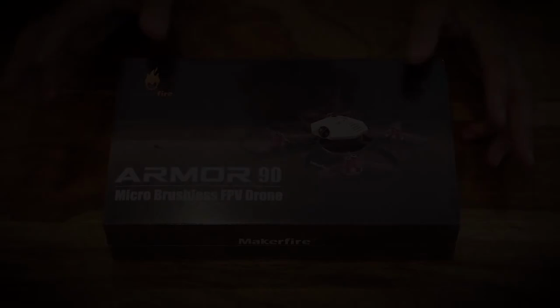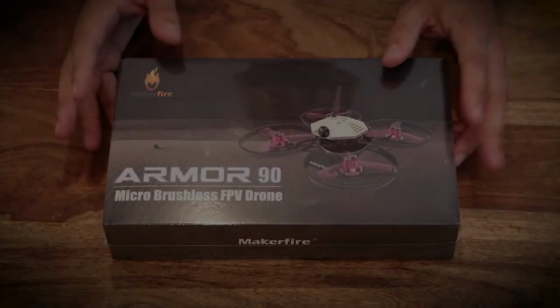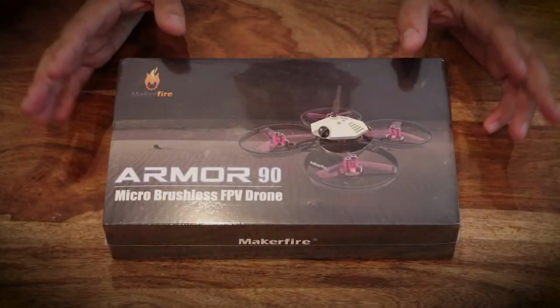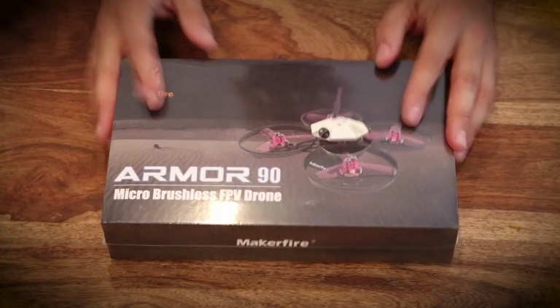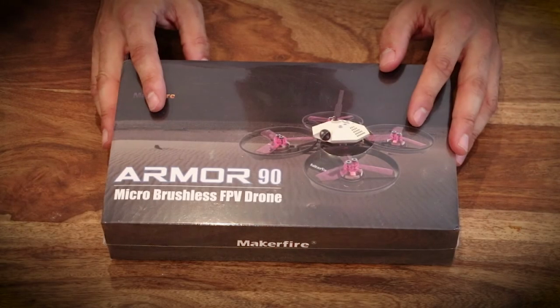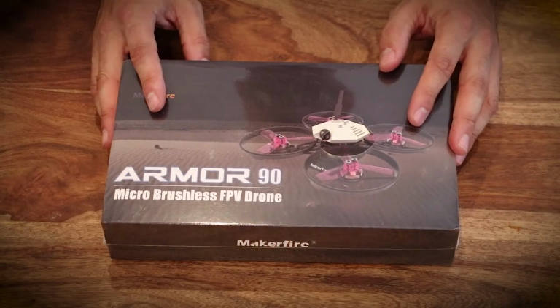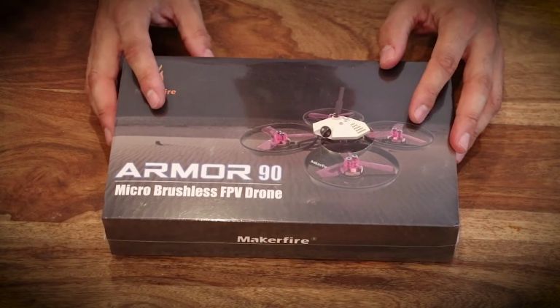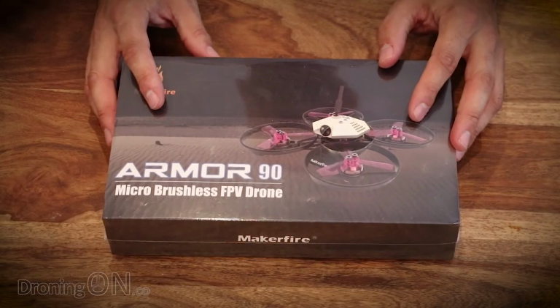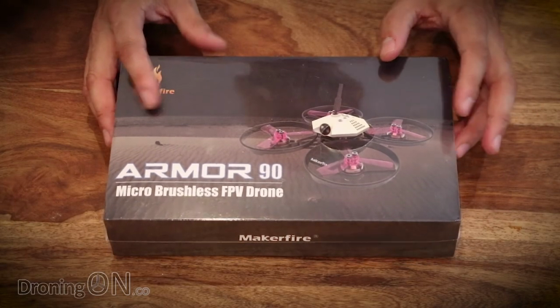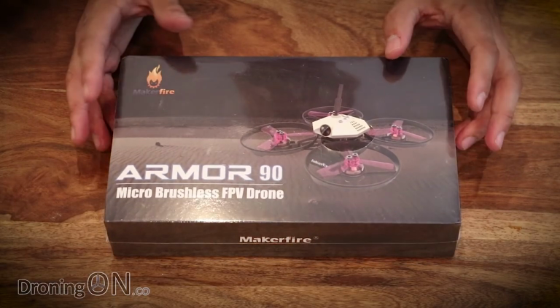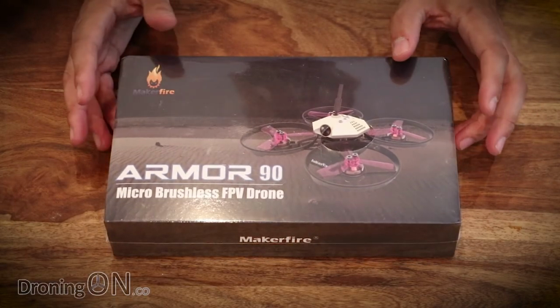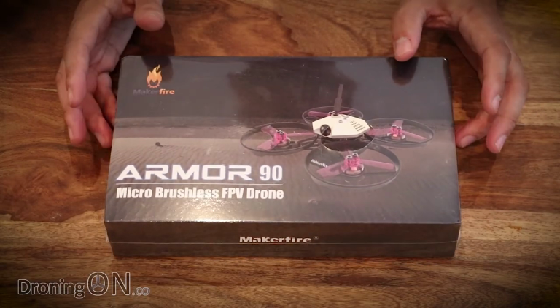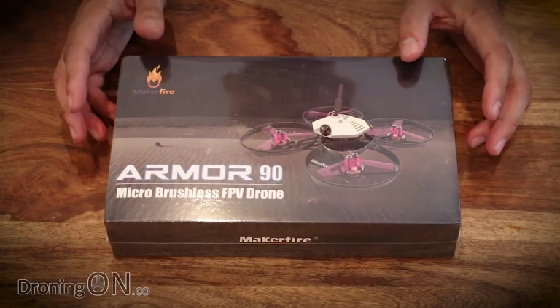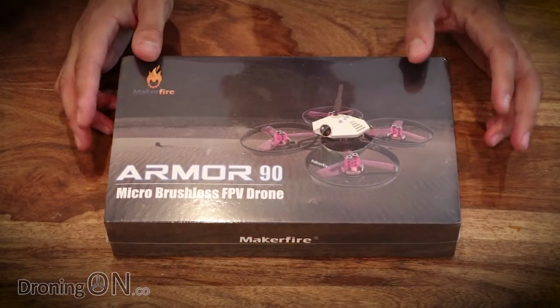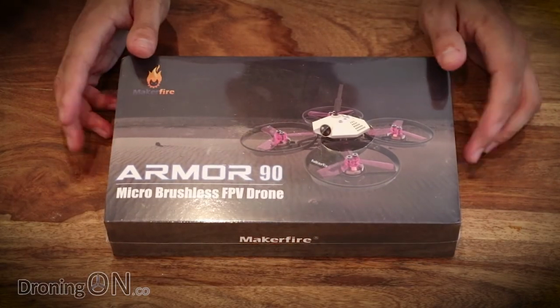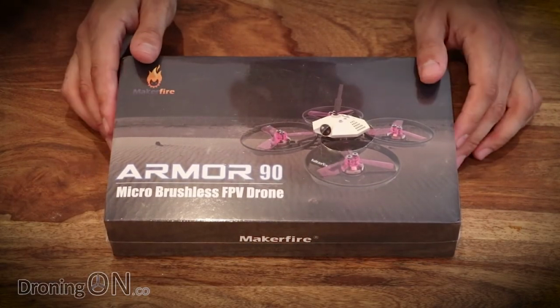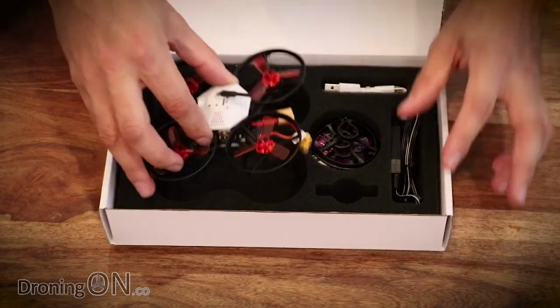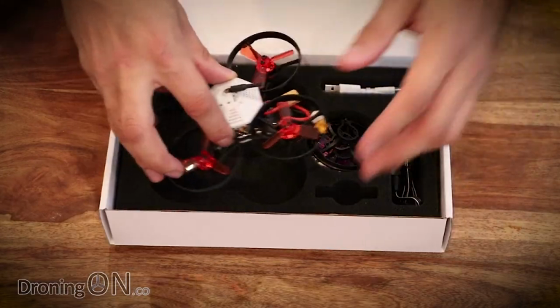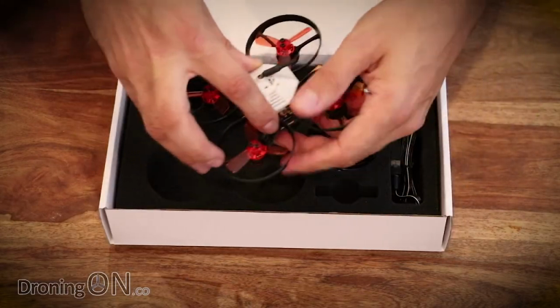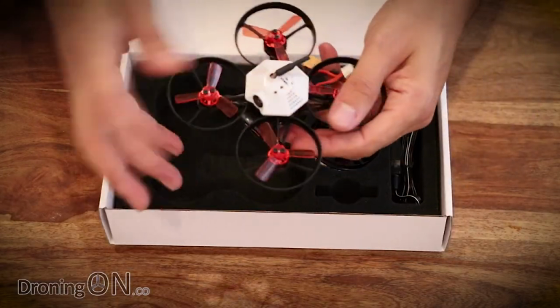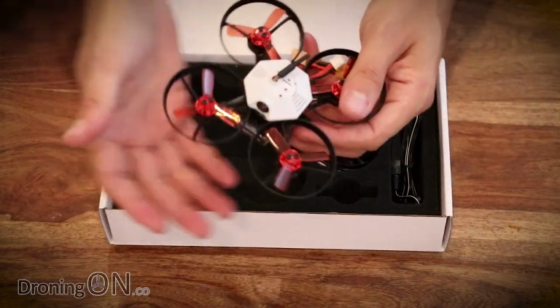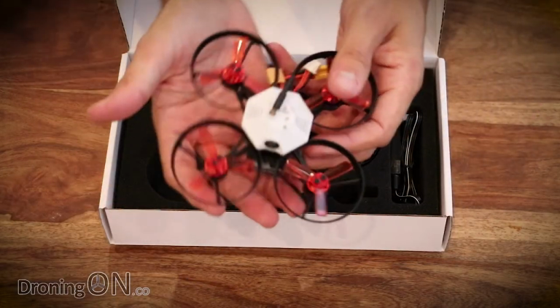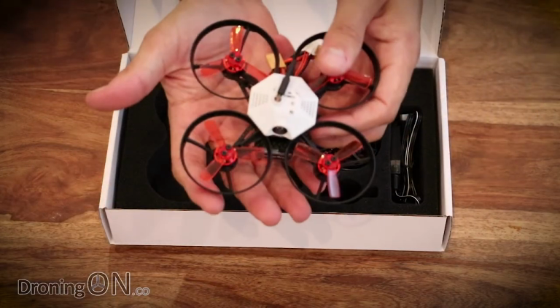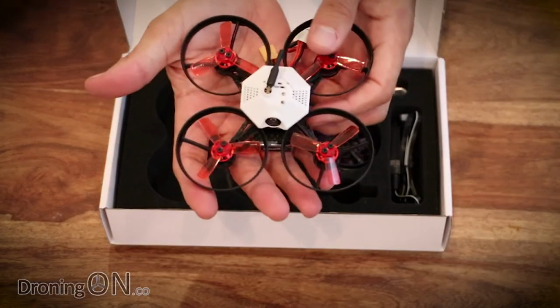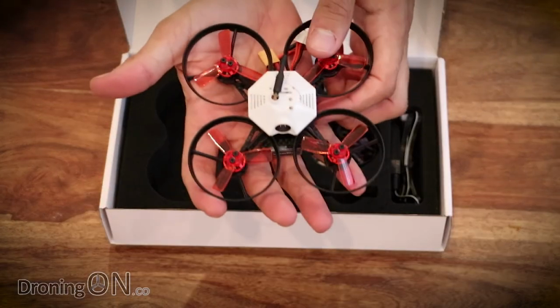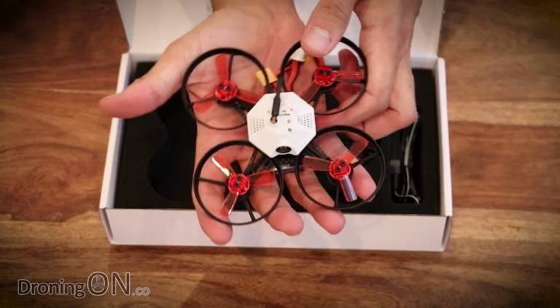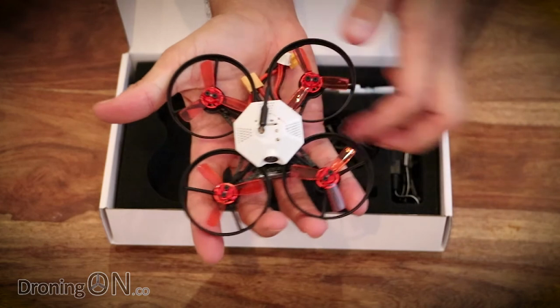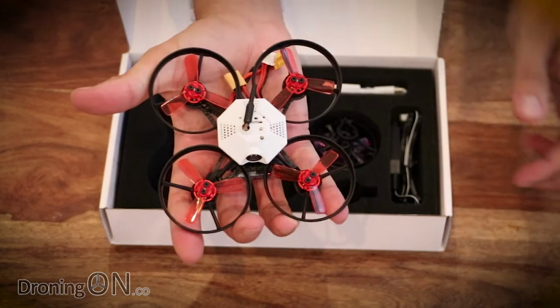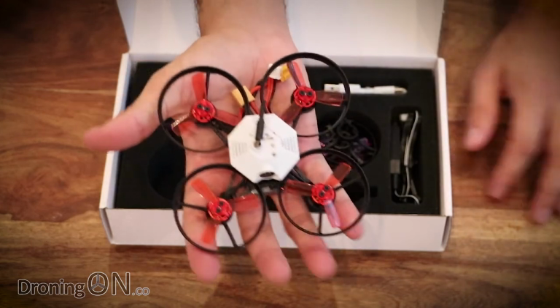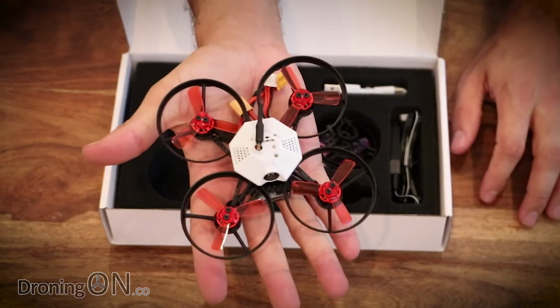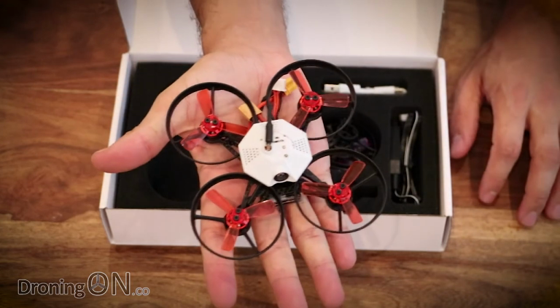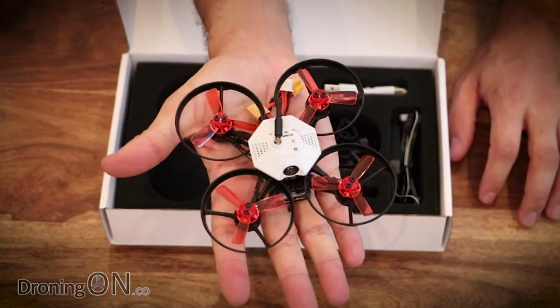In part one, we unboxed and set up the brushless MakerFire Armour 90. Finally, it's time to test fly it.